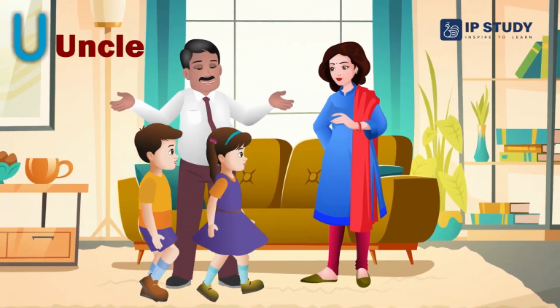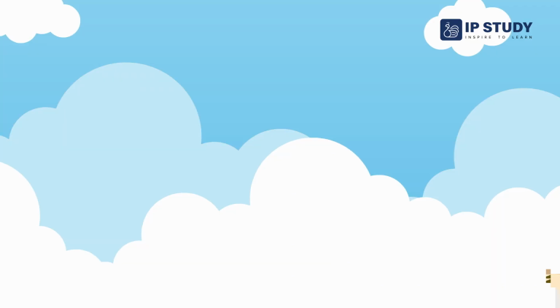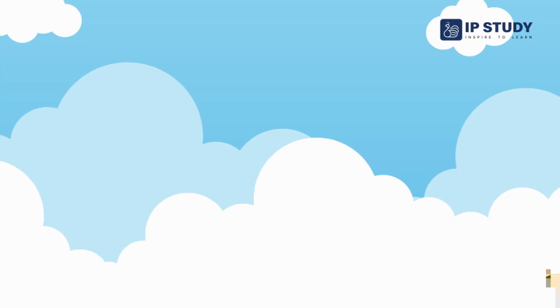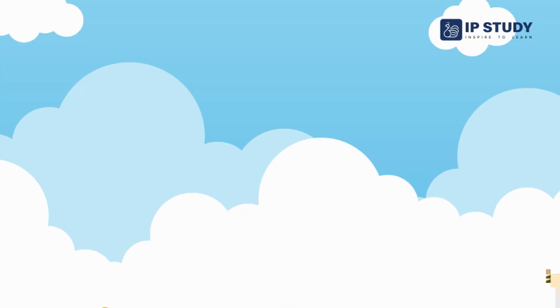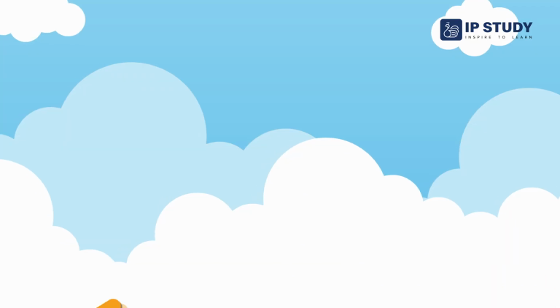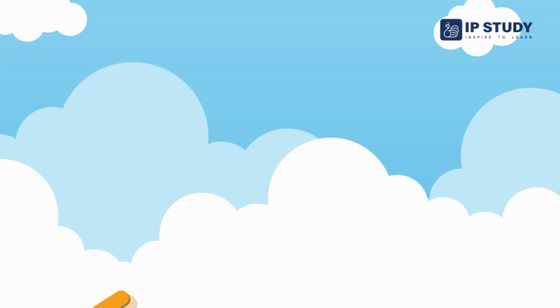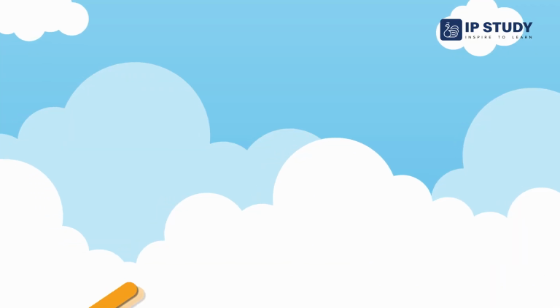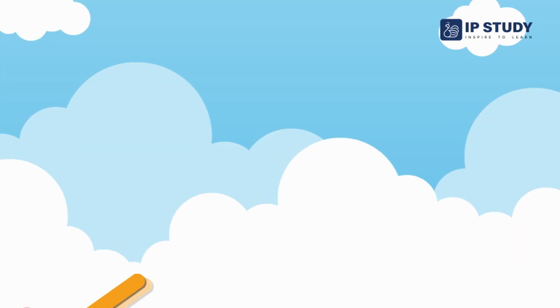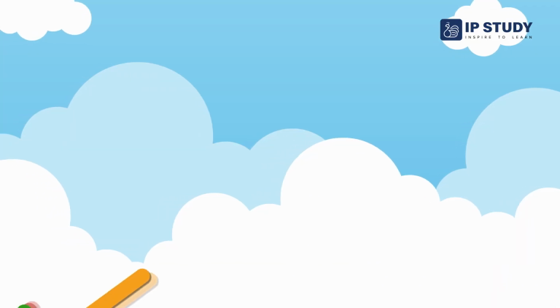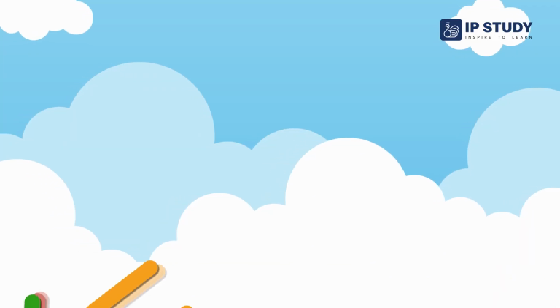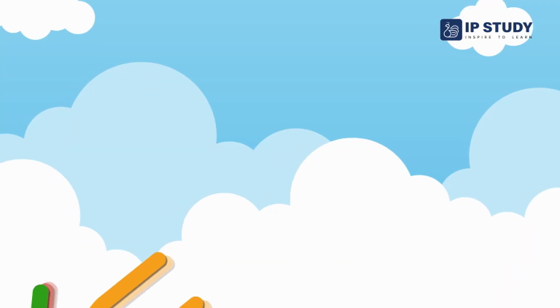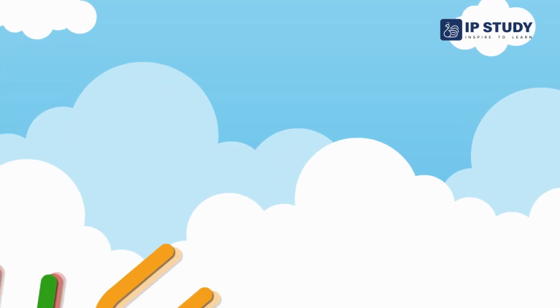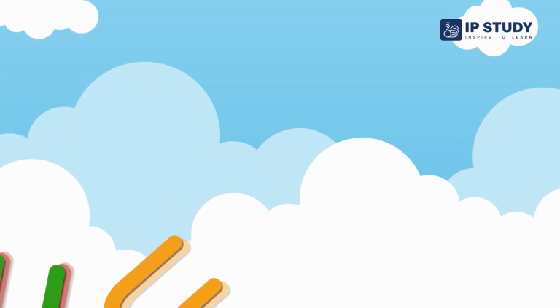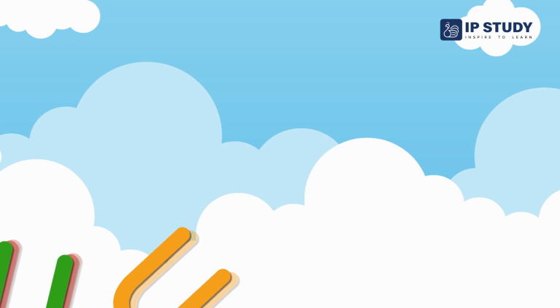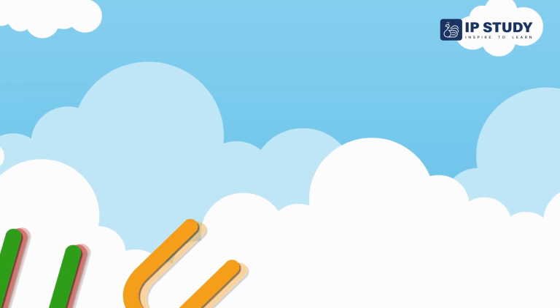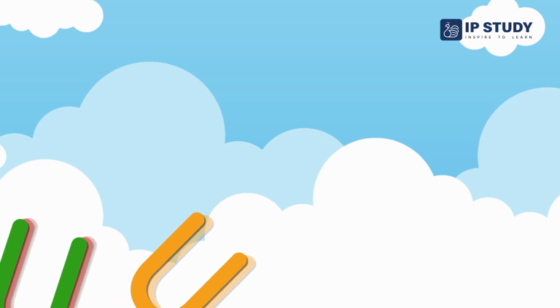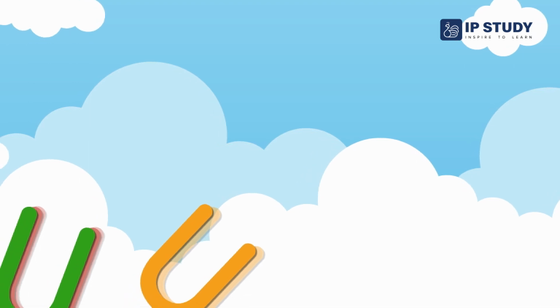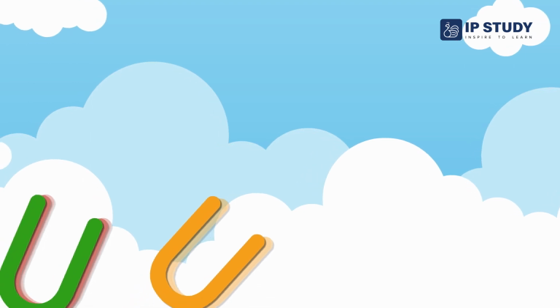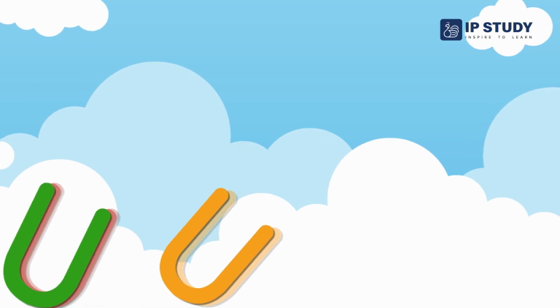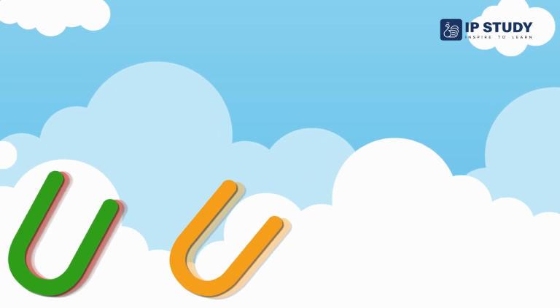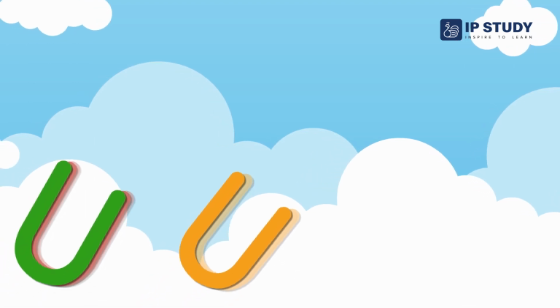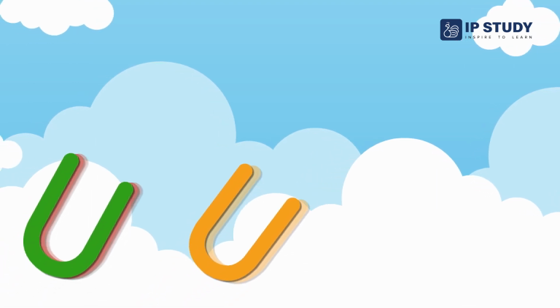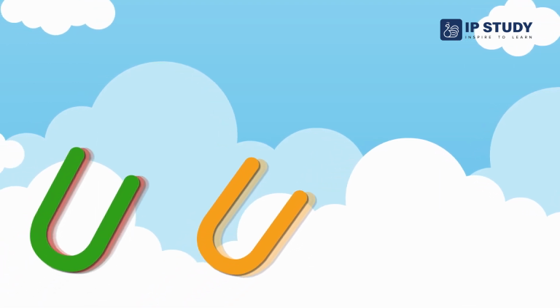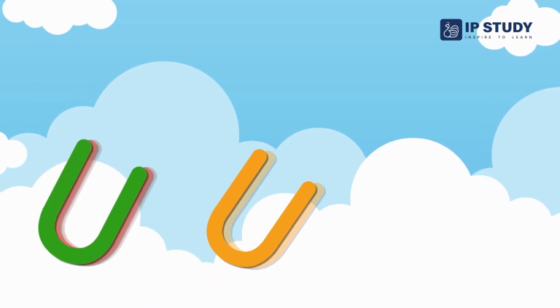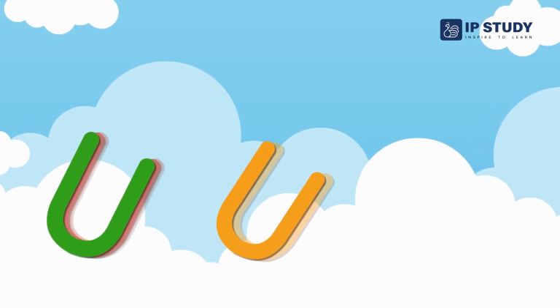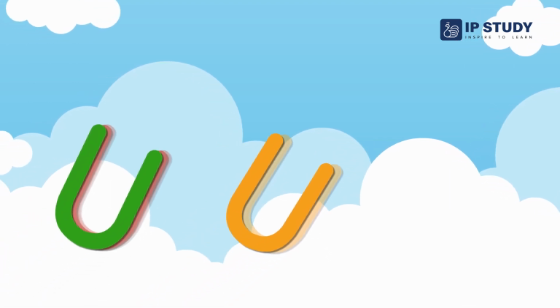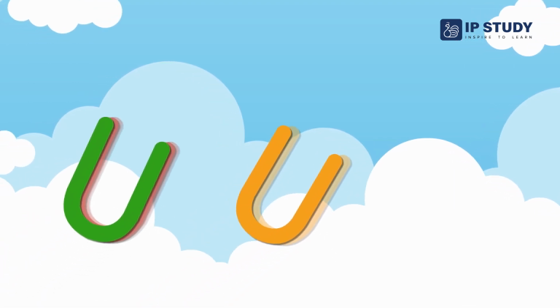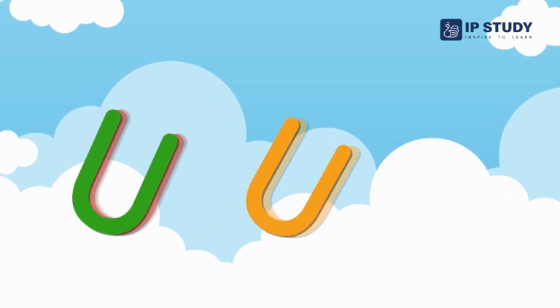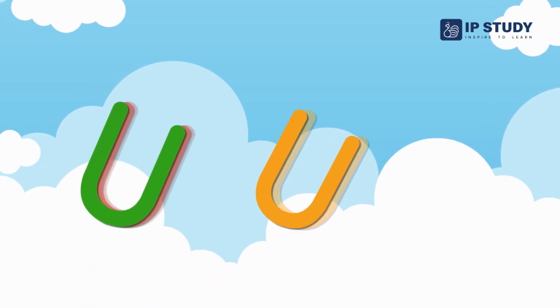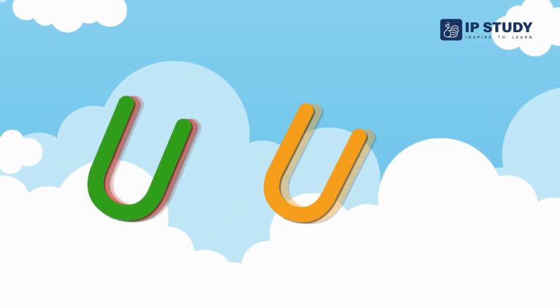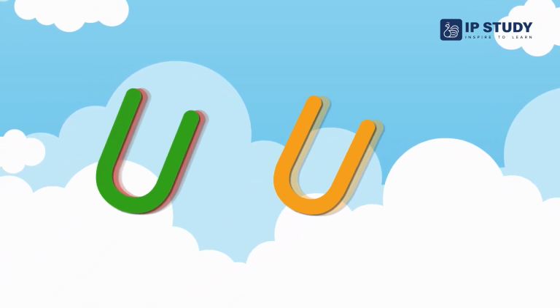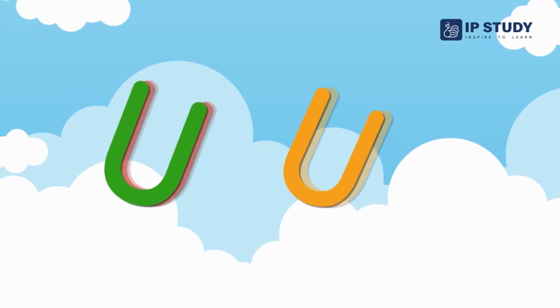Now you know about letter U. Bye, great learners!